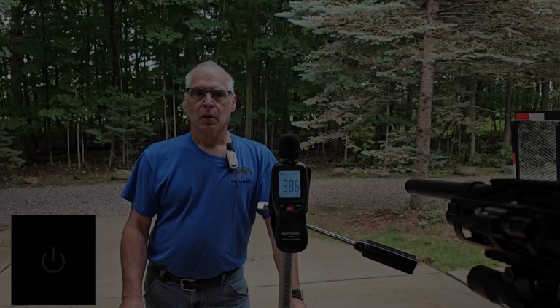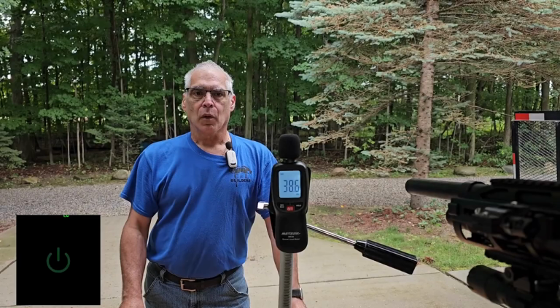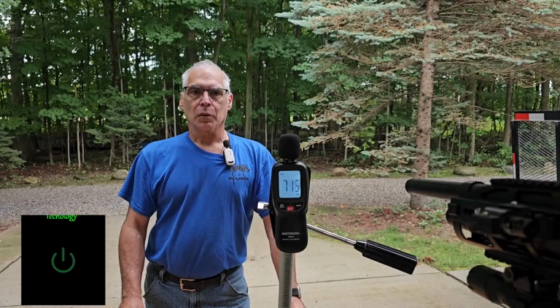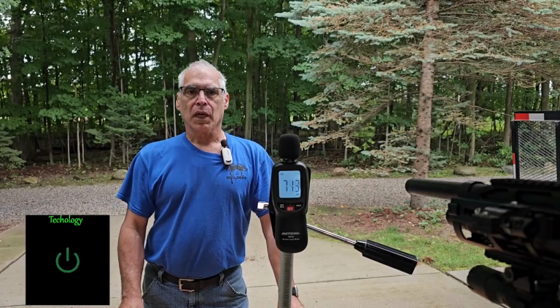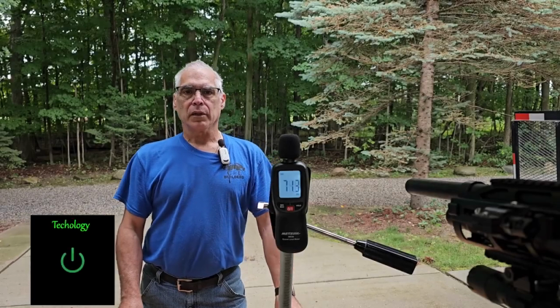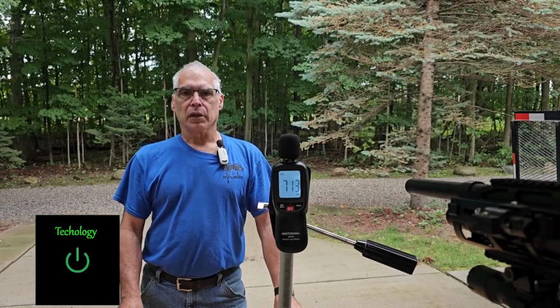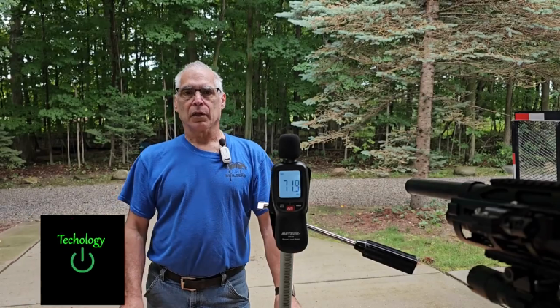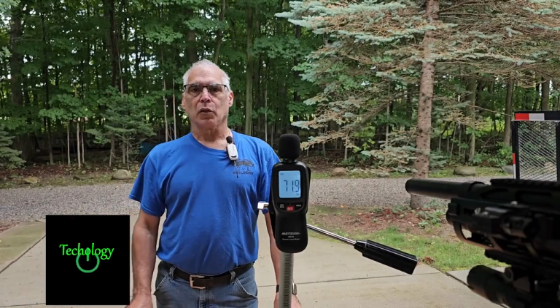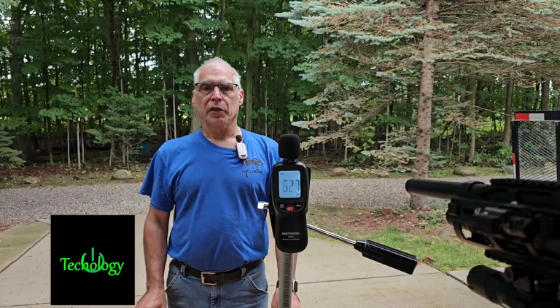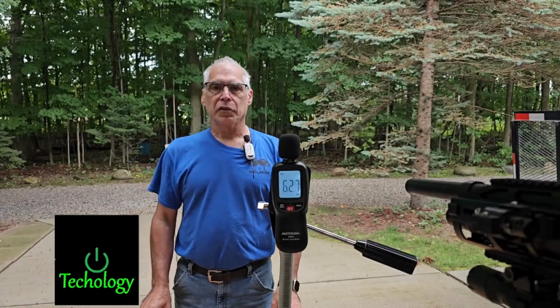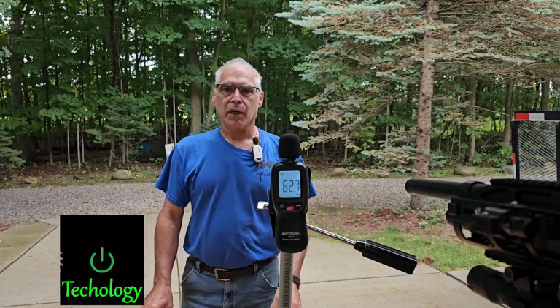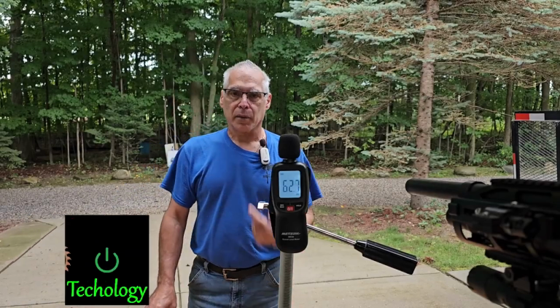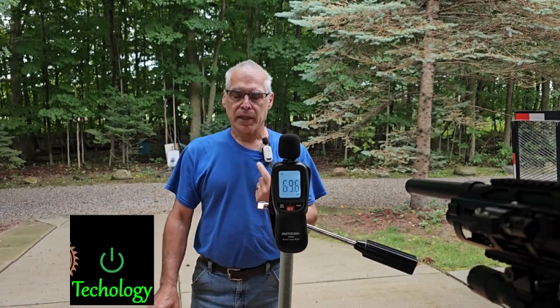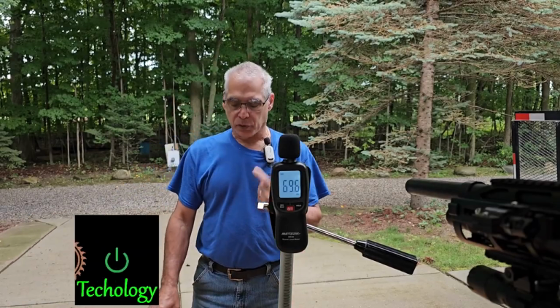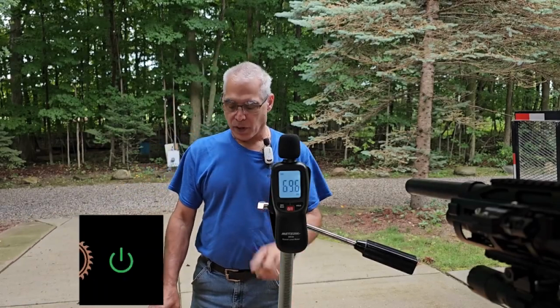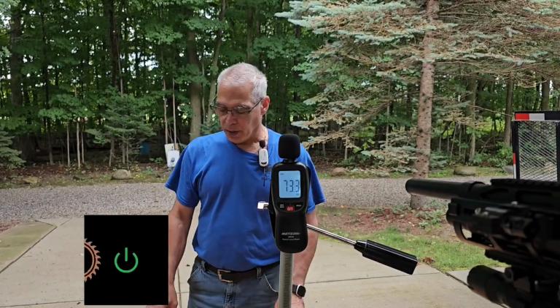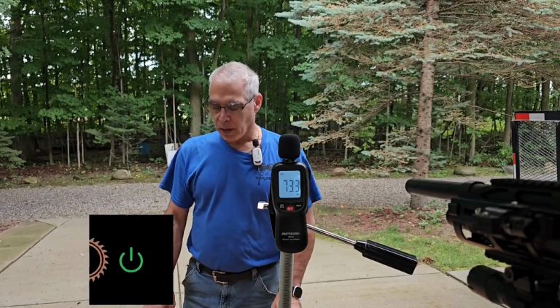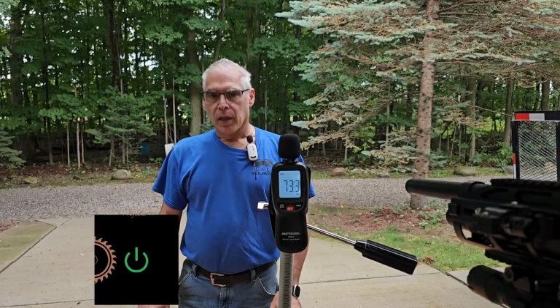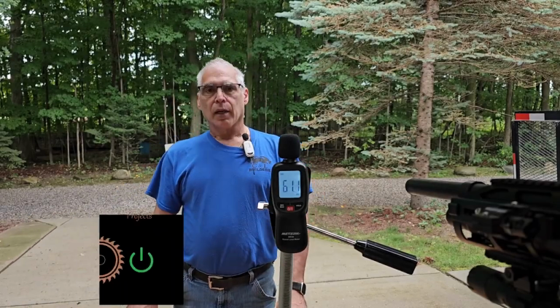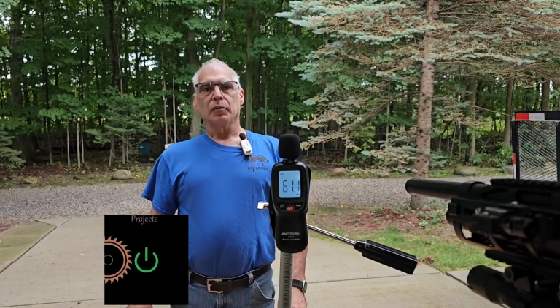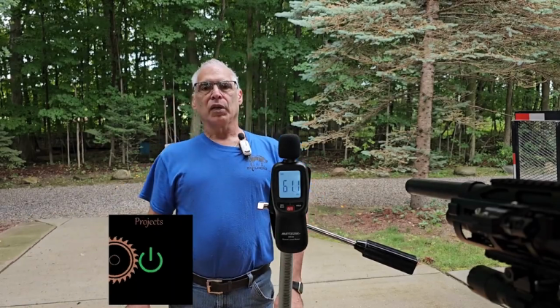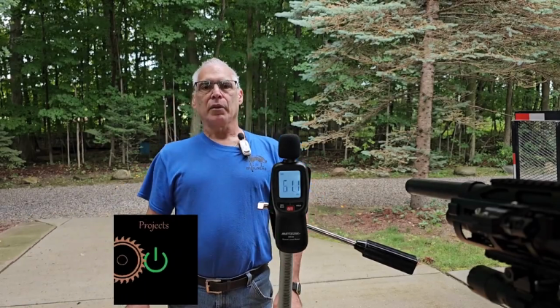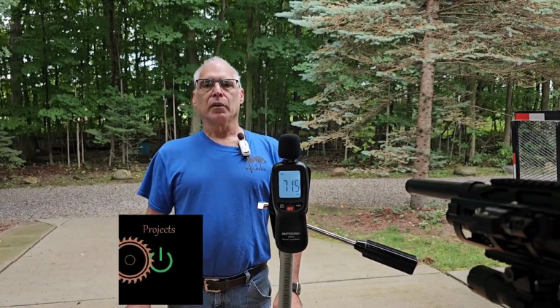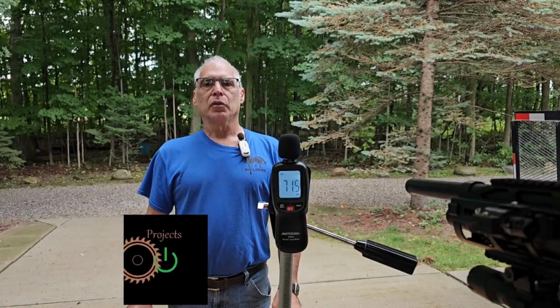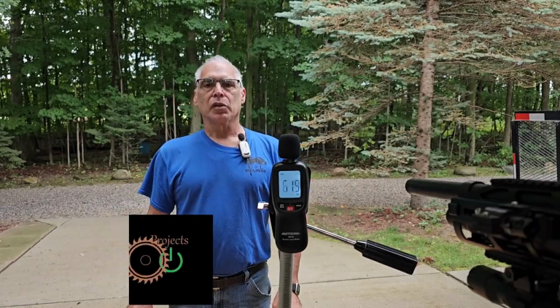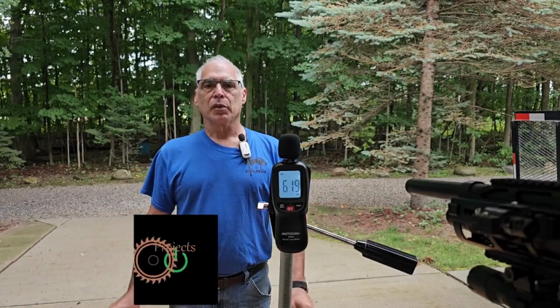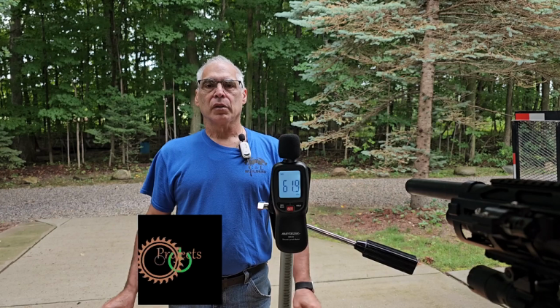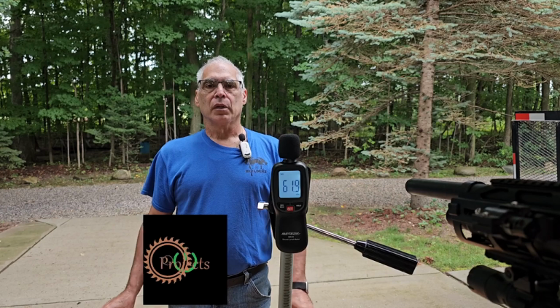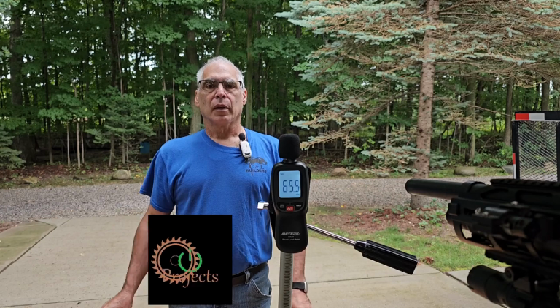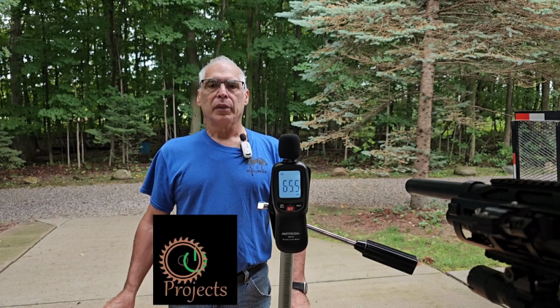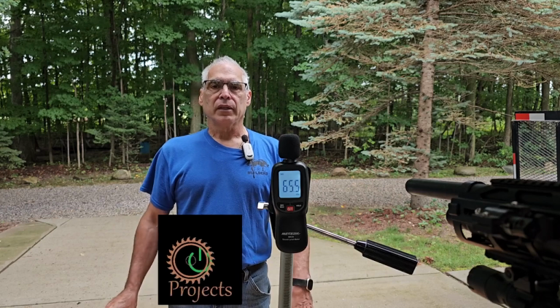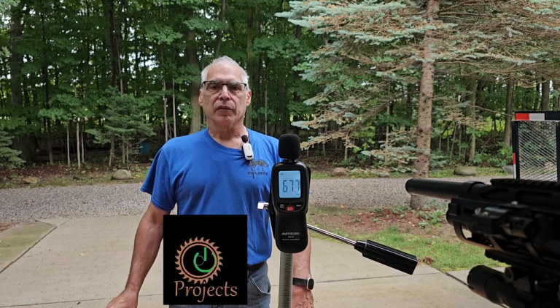Welcome guys to the Cloadventure channel. My name is Craig. Today we're doing something a bit different.